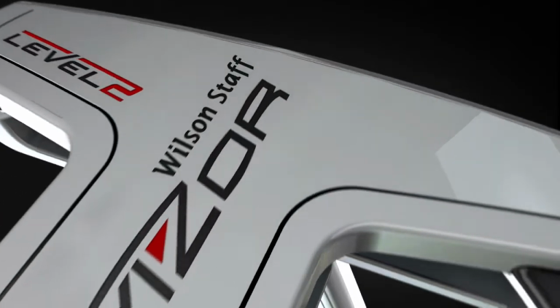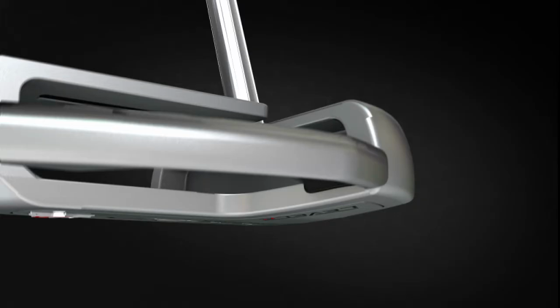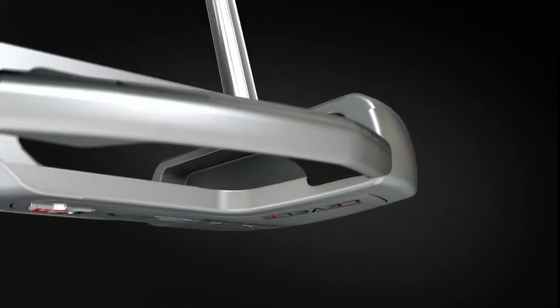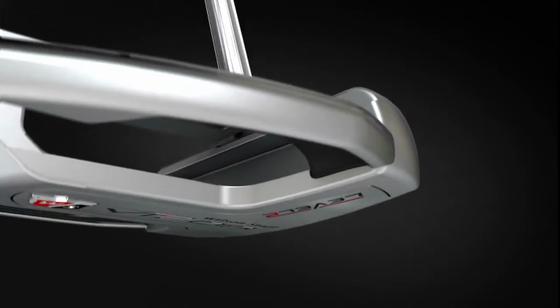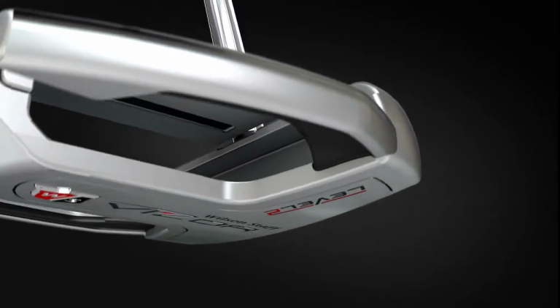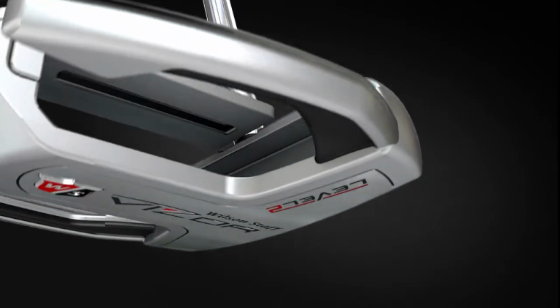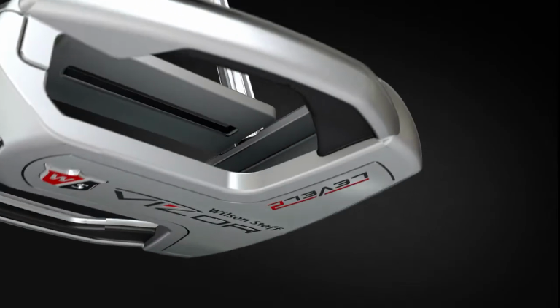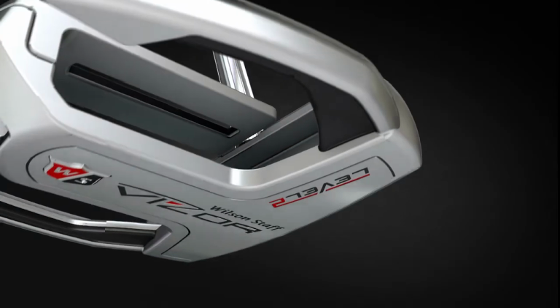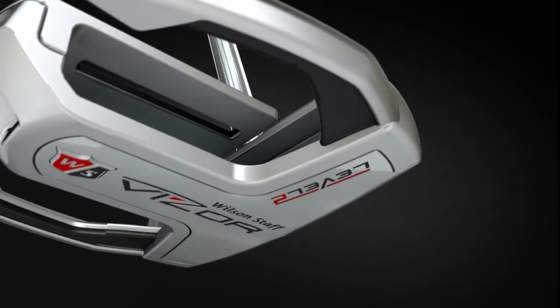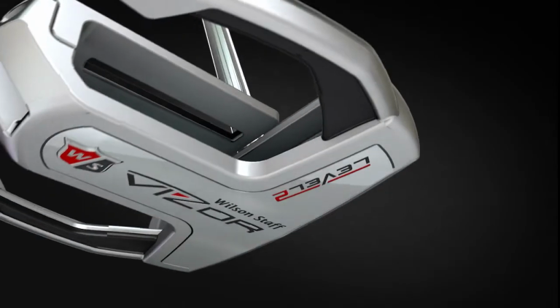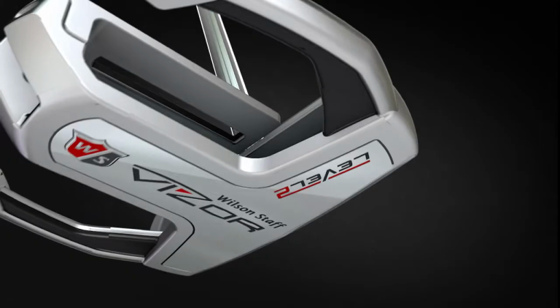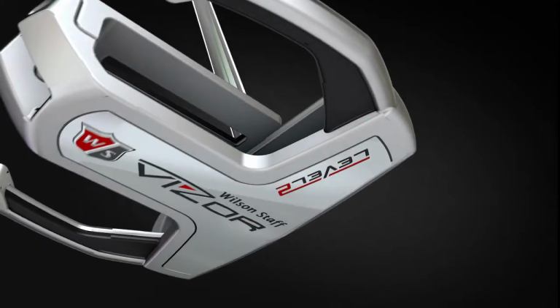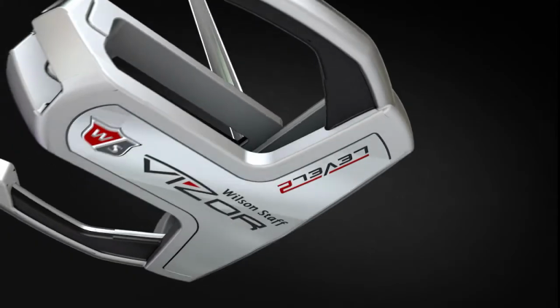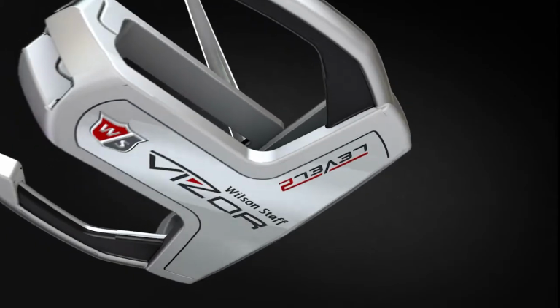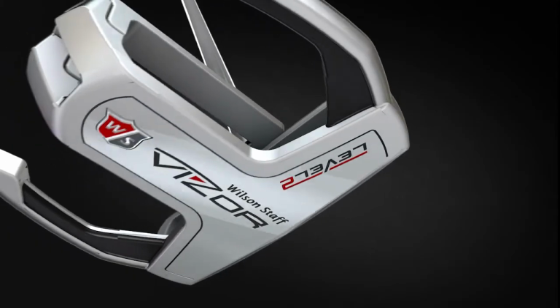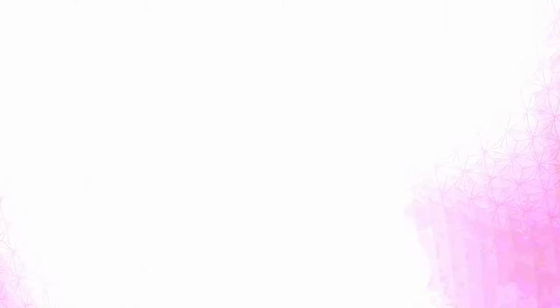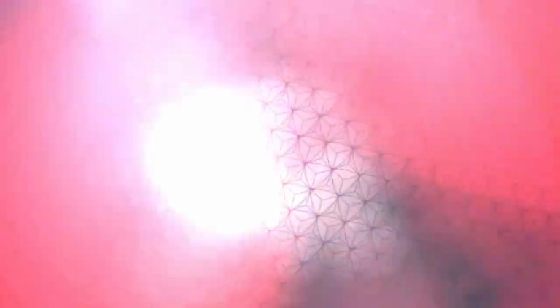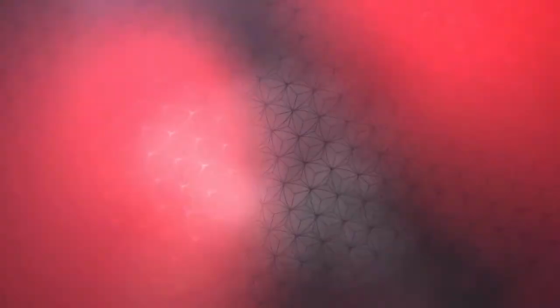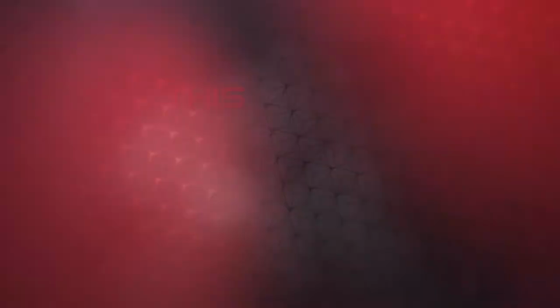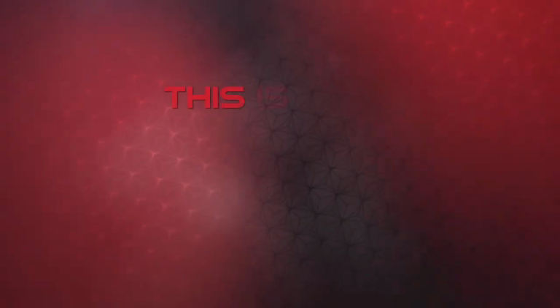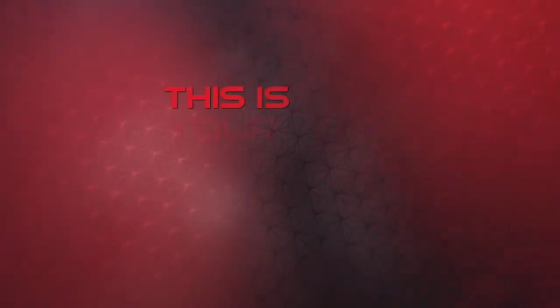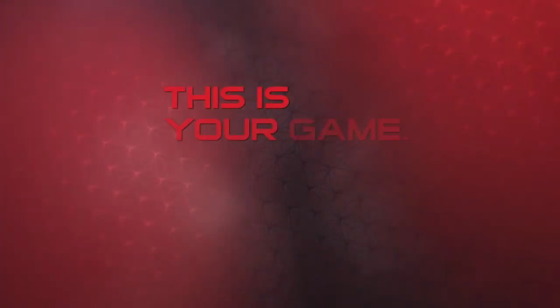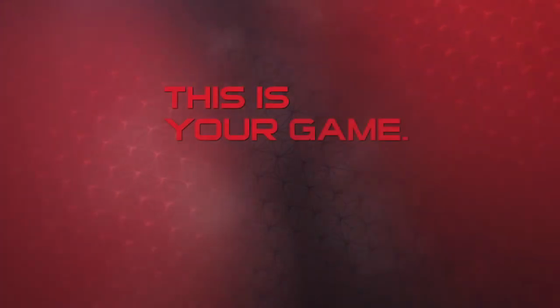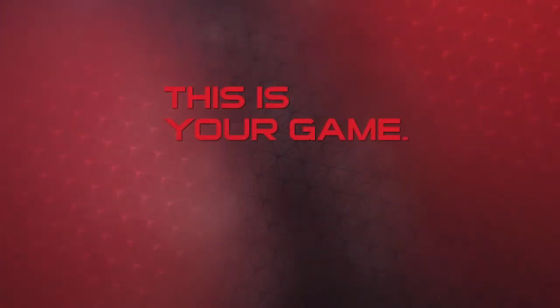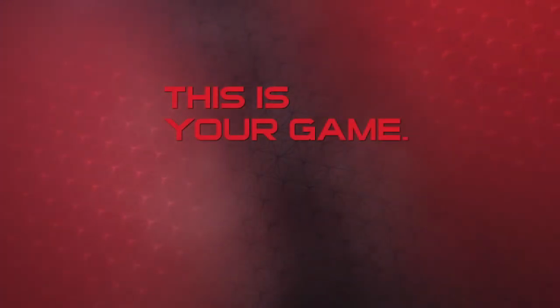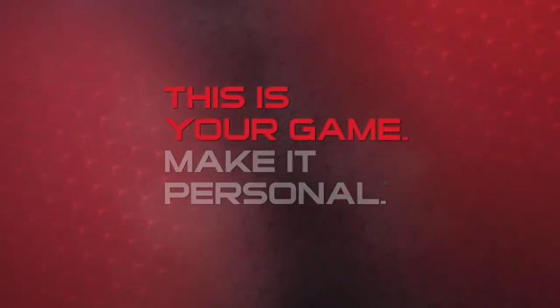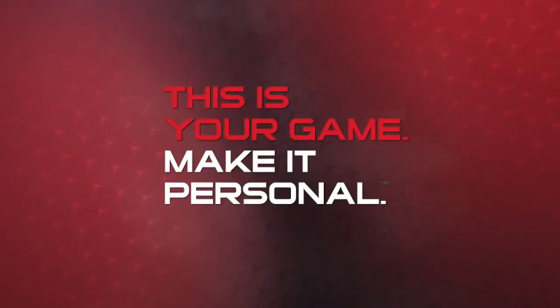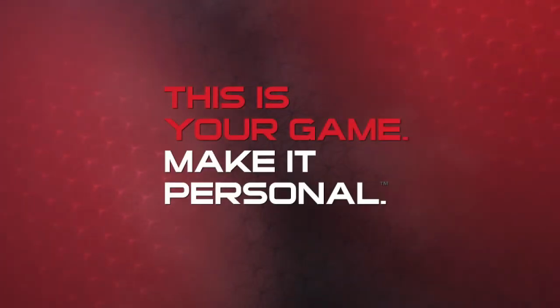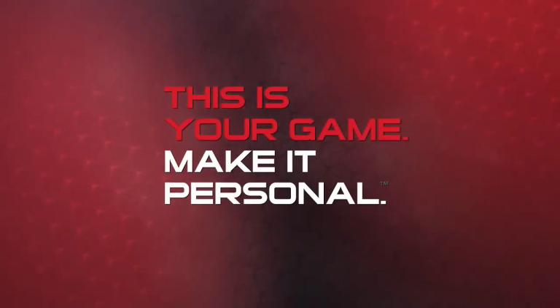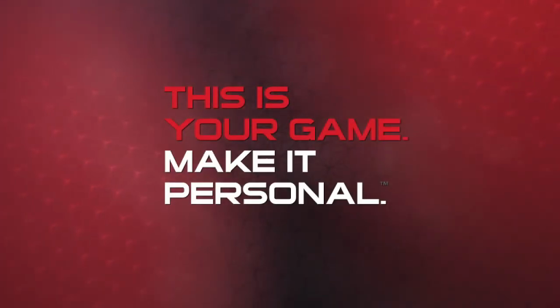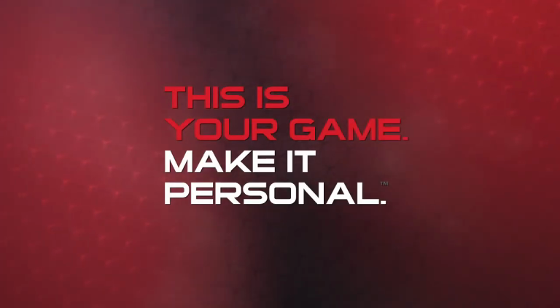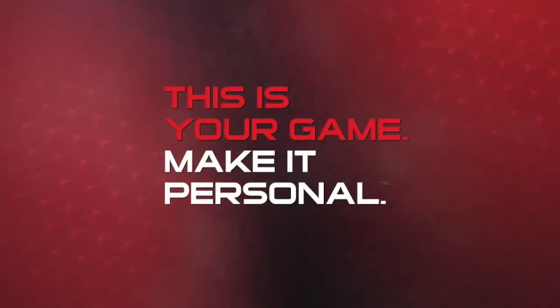Wilson Staff Visor Level 2 Putters. This is your game. Make it personal.